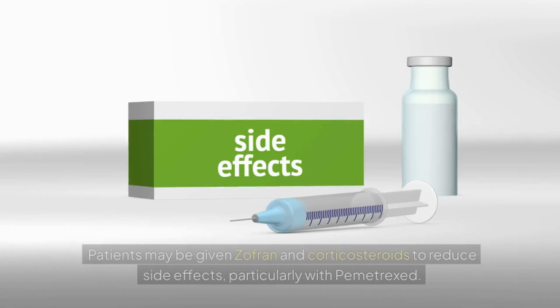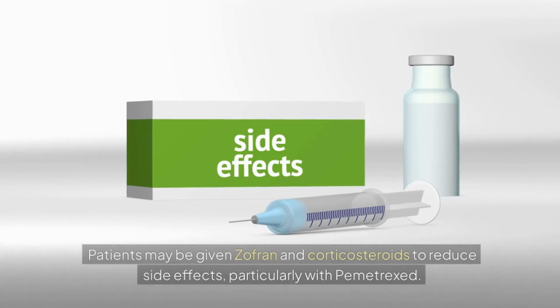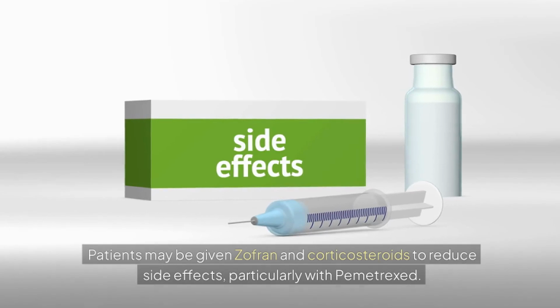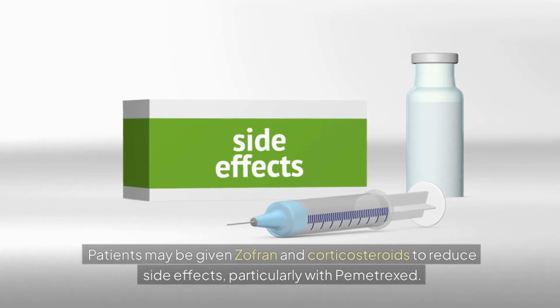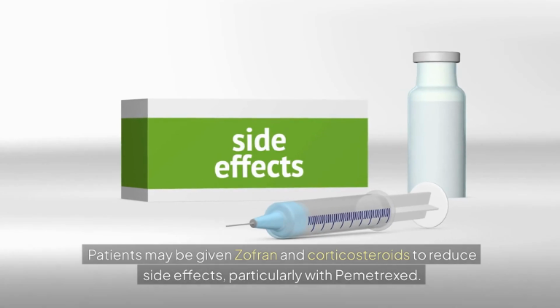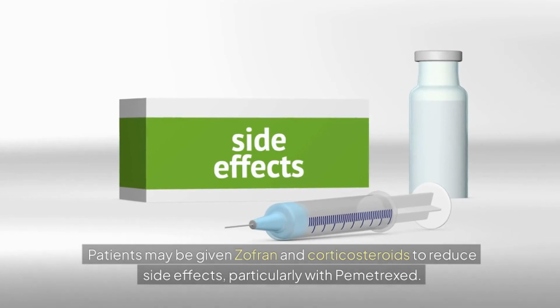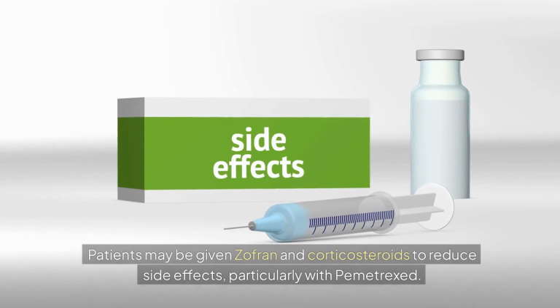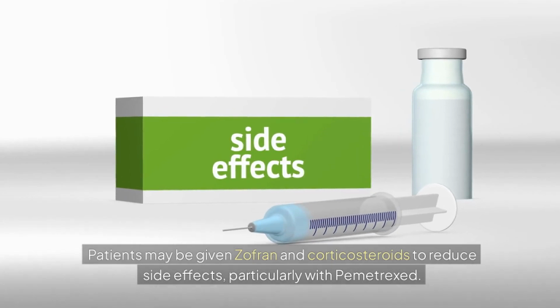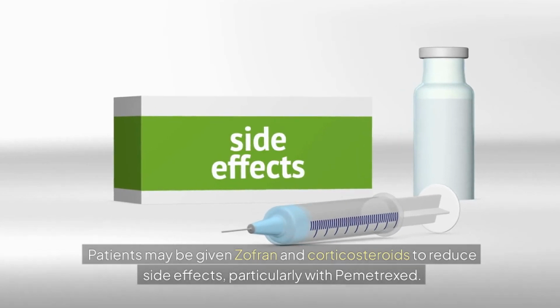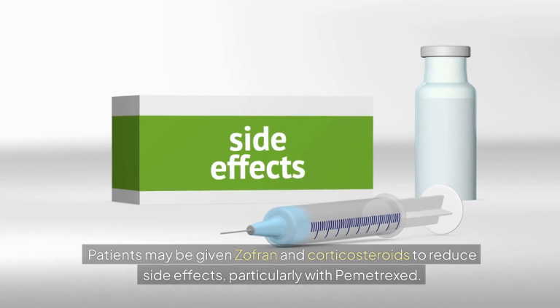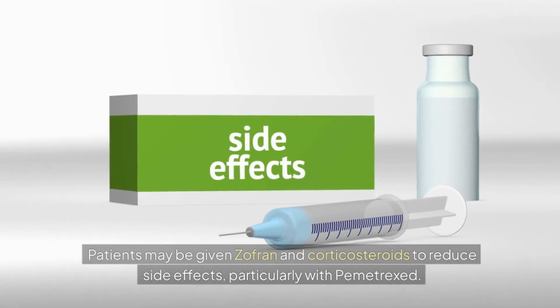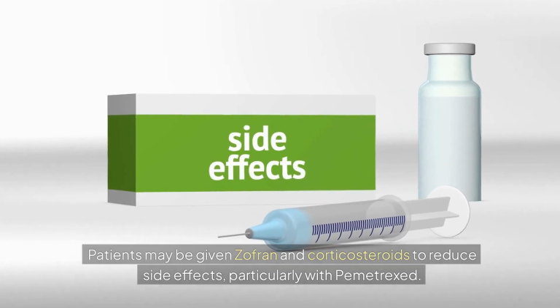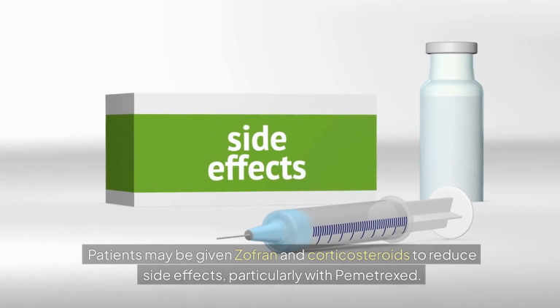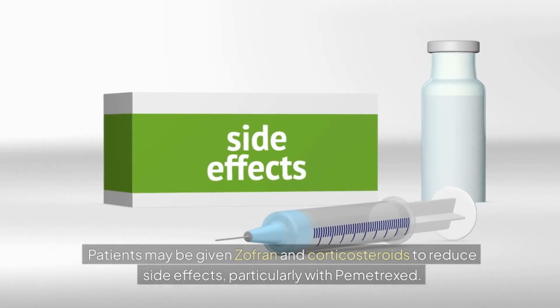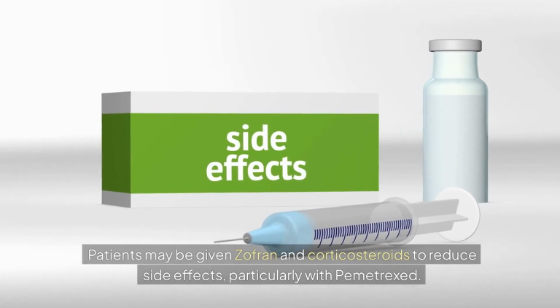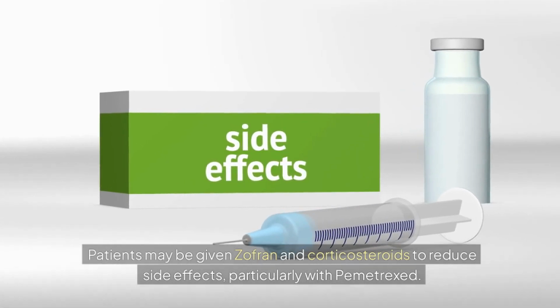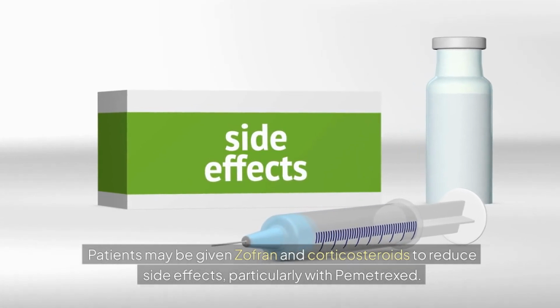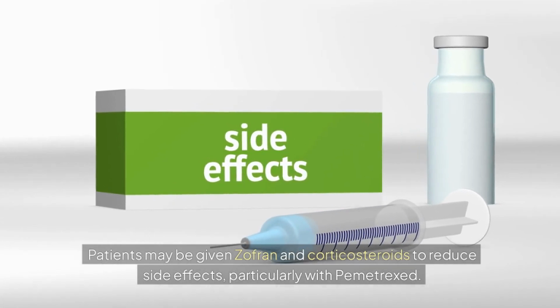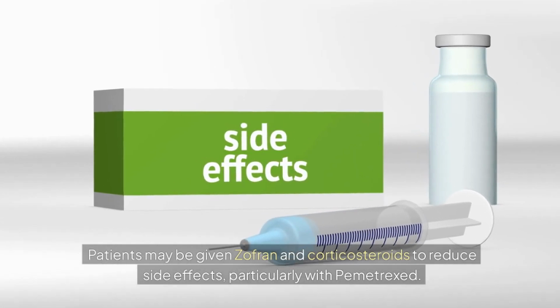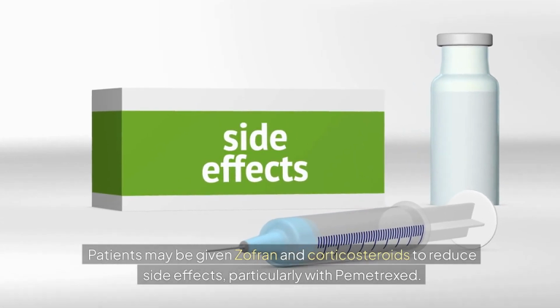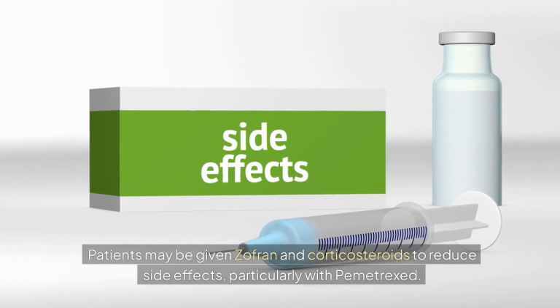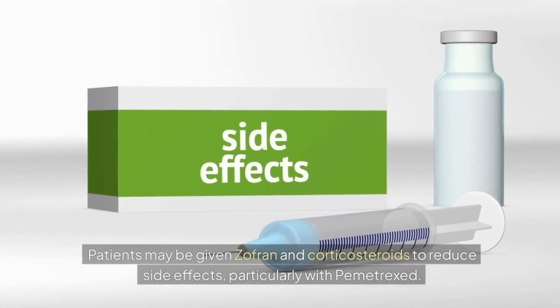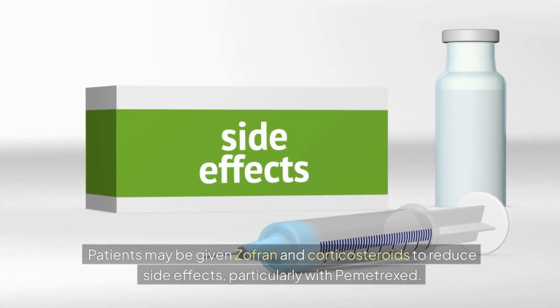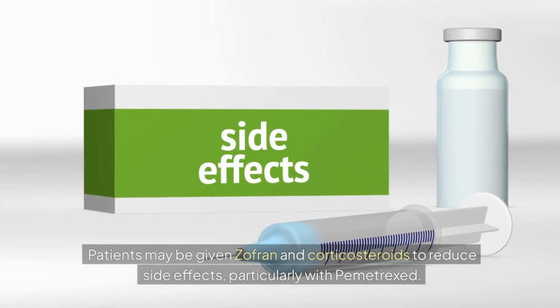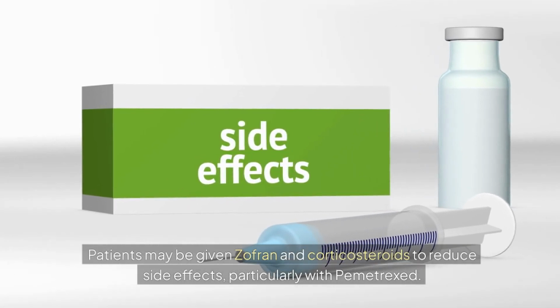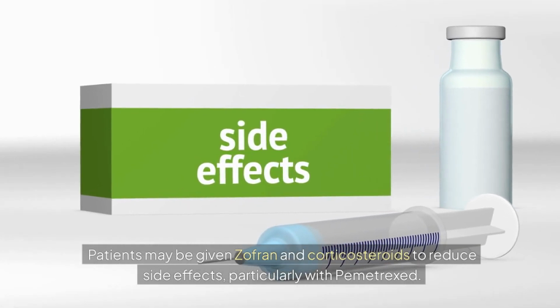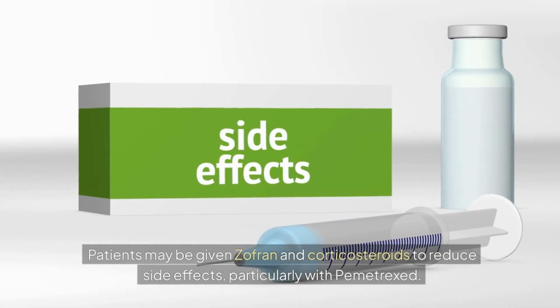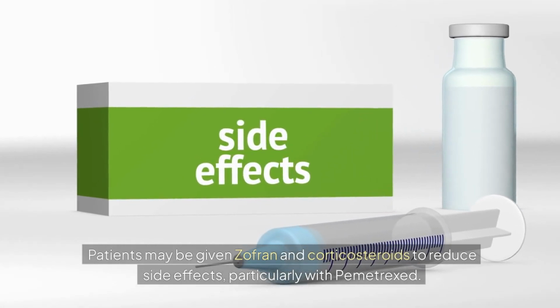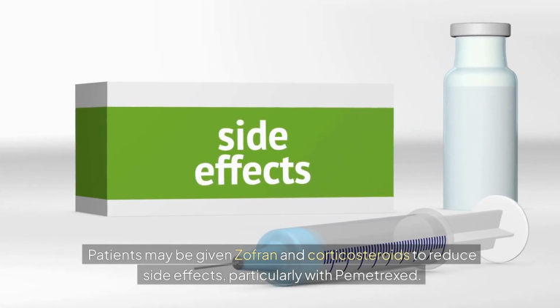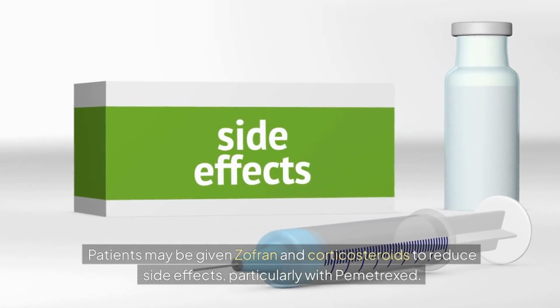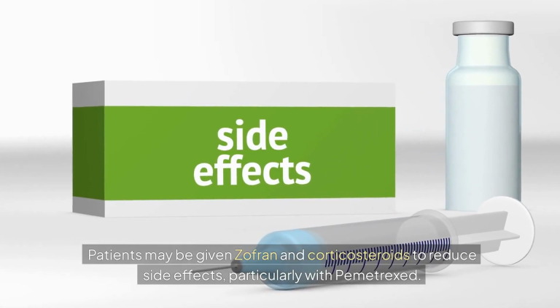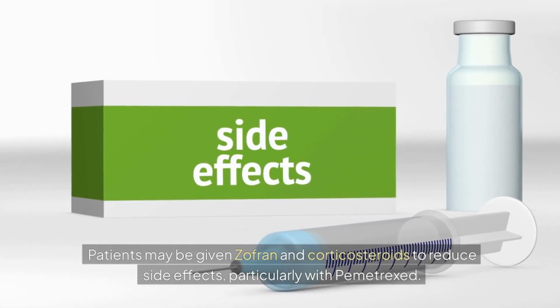Patients may be given Zofran and corticosteroids to reduce side effects, particularly with Pemetrexed.